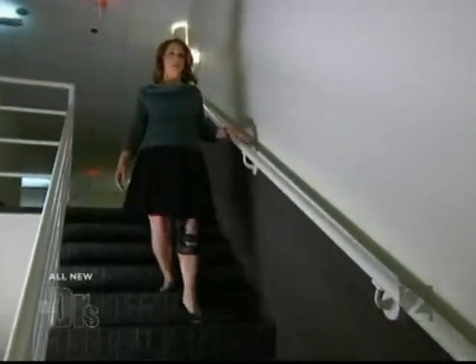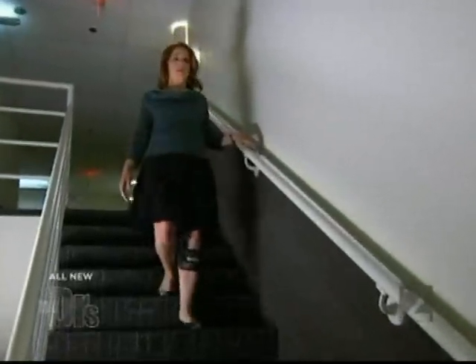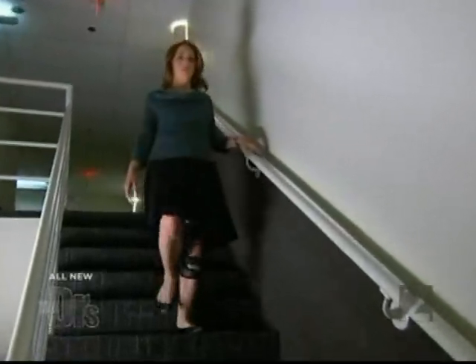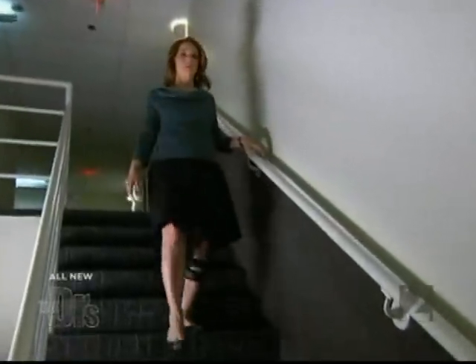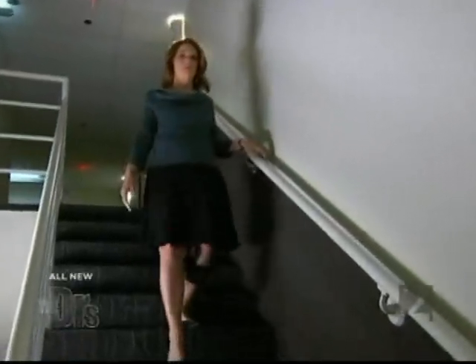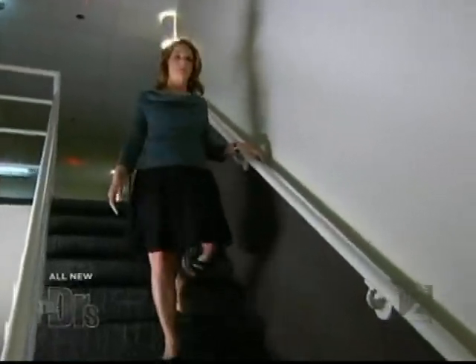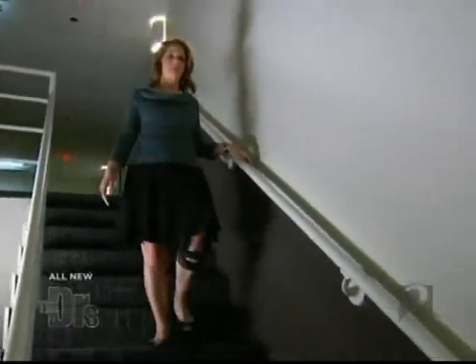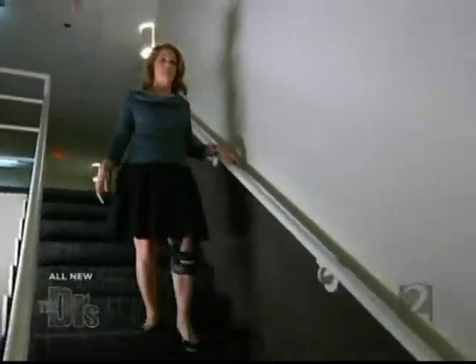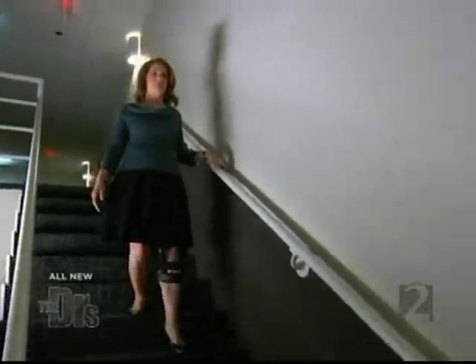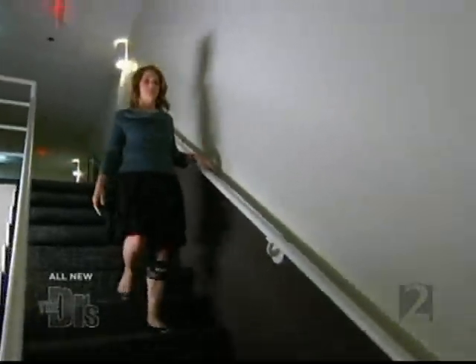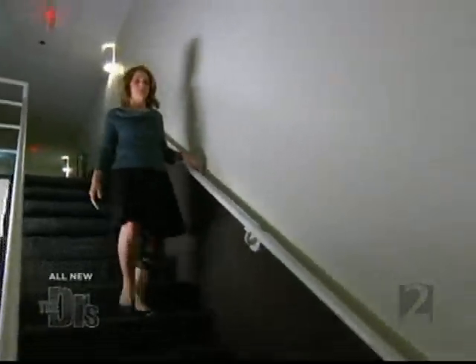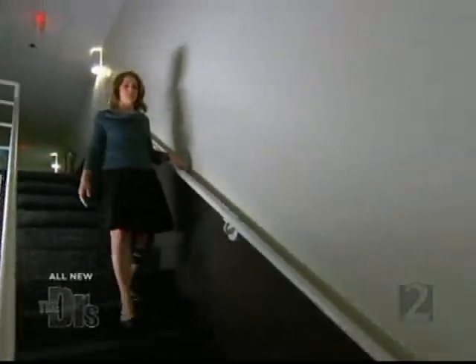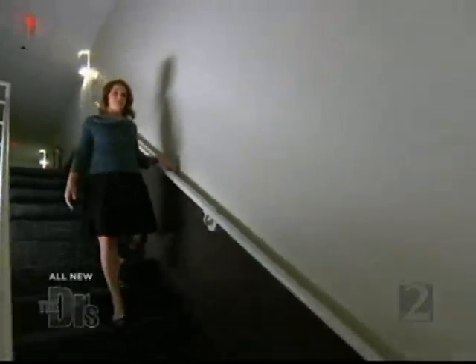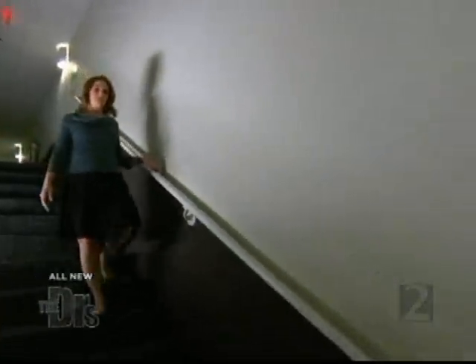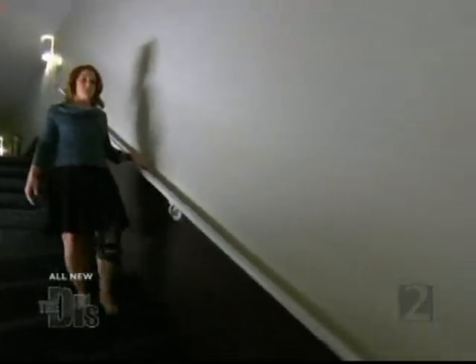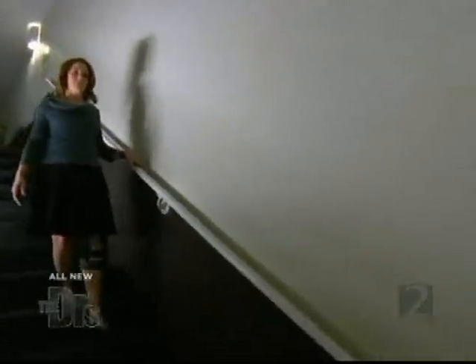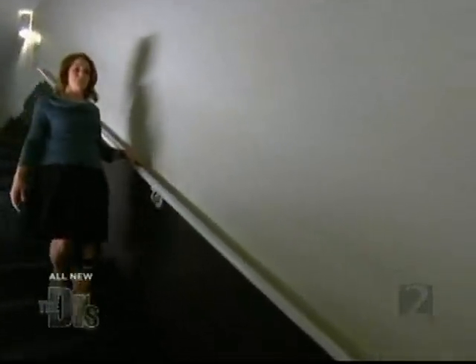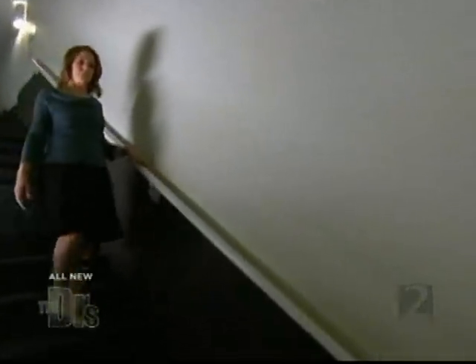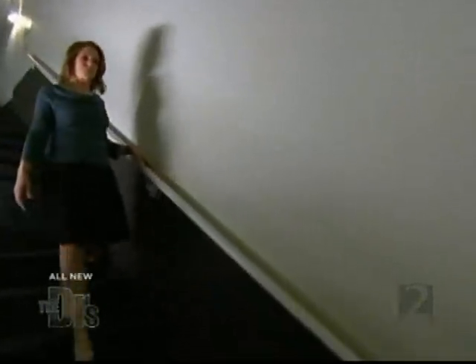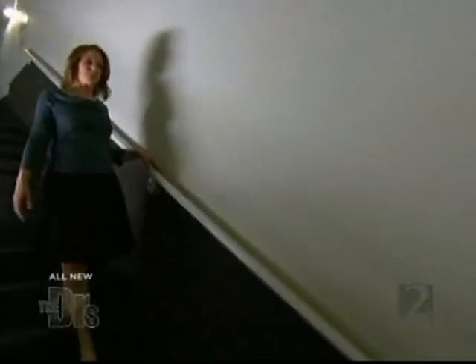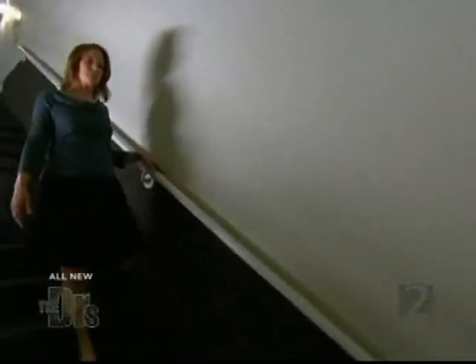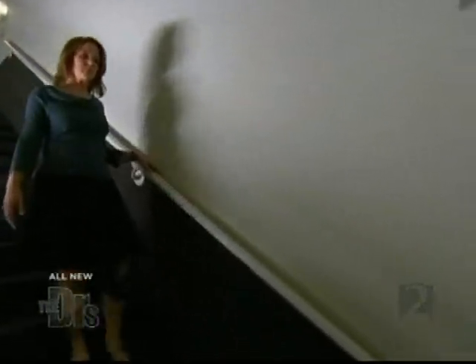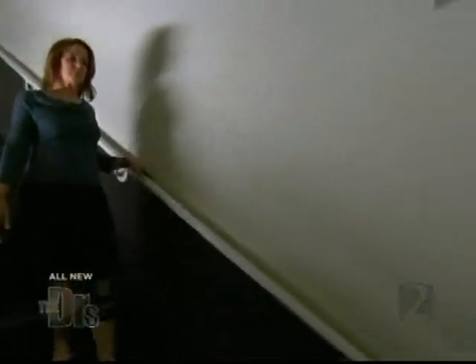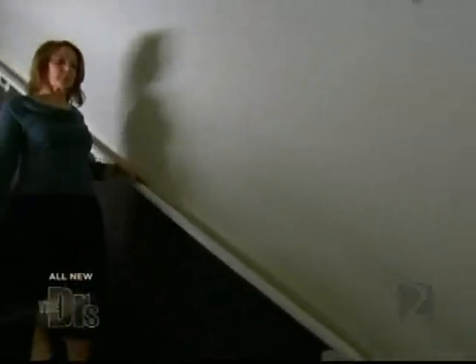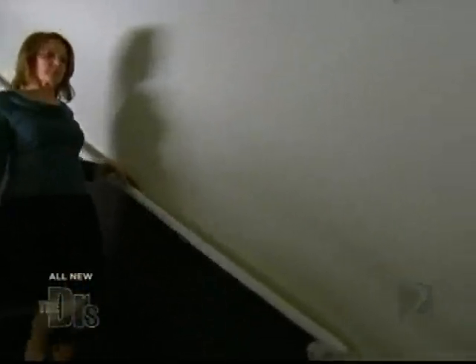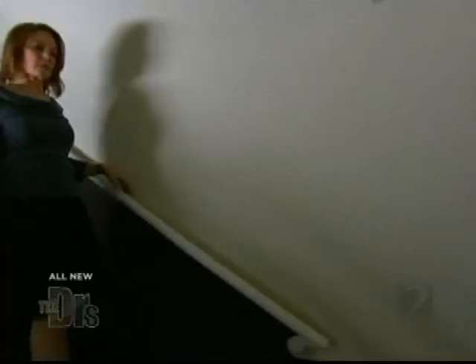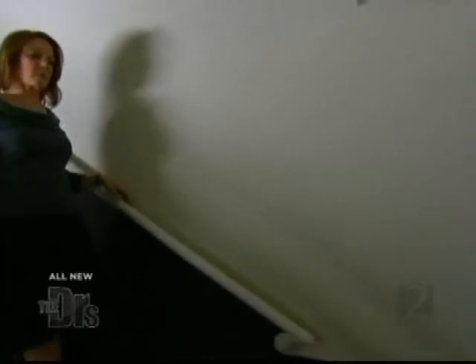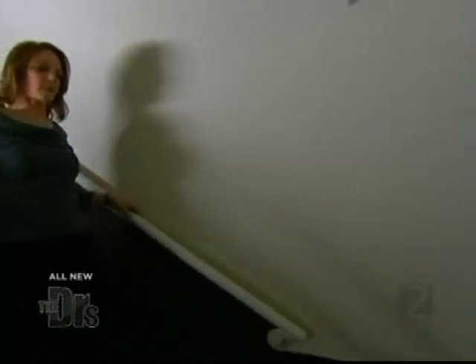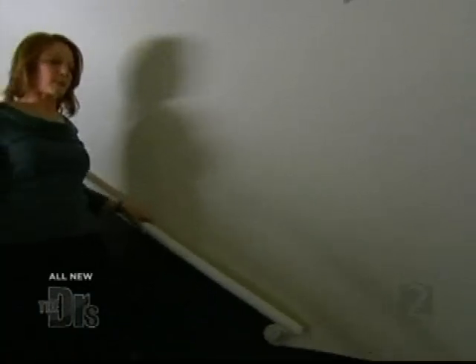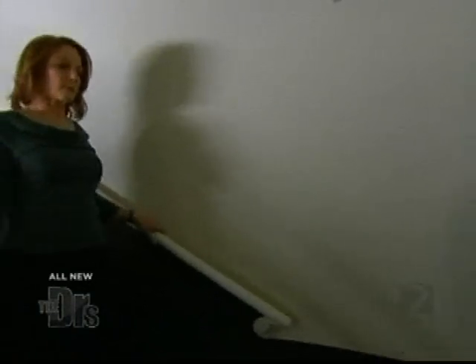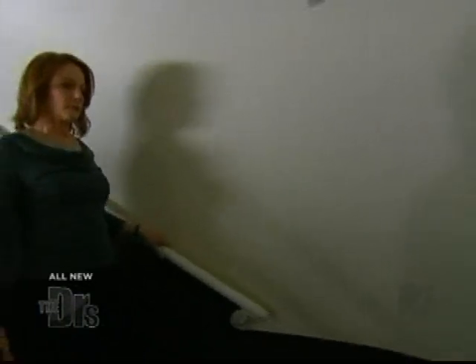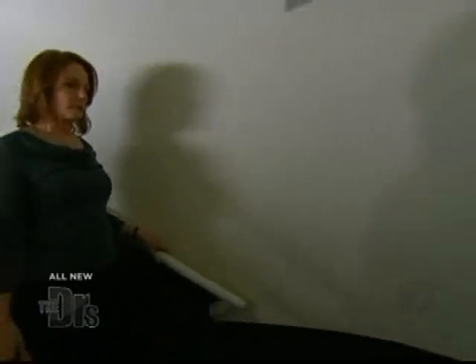Look at you navigating the stairs there. This is after three days — three days after having this procedure, and I'm fine.